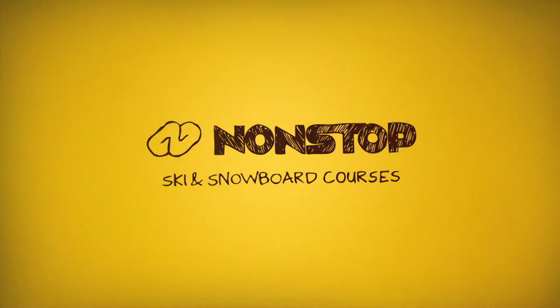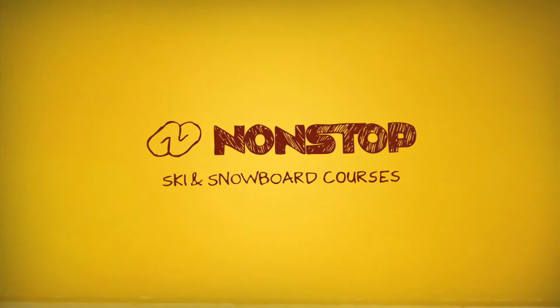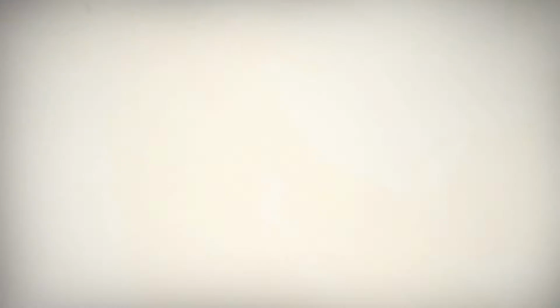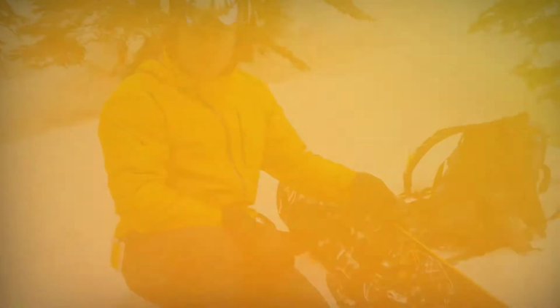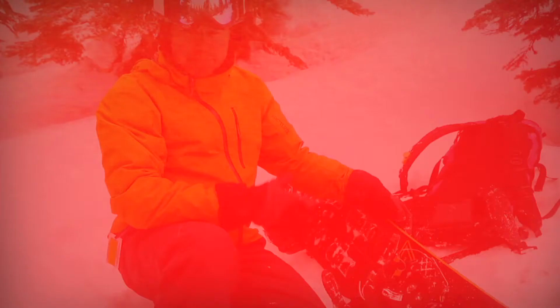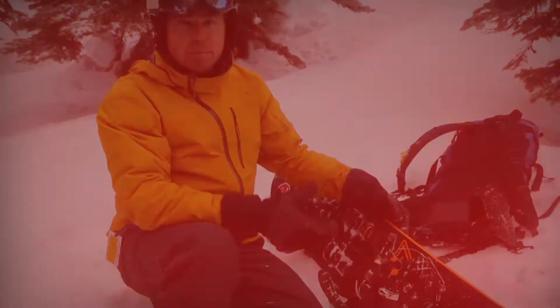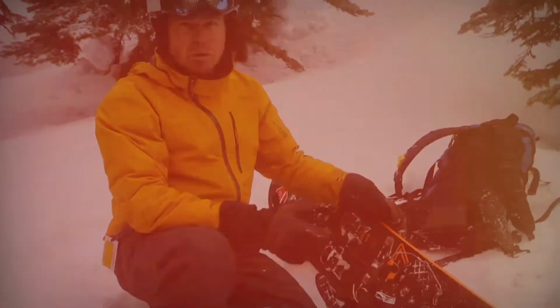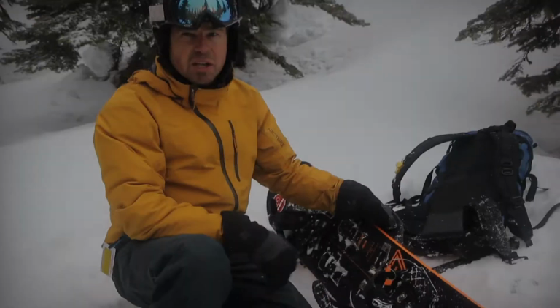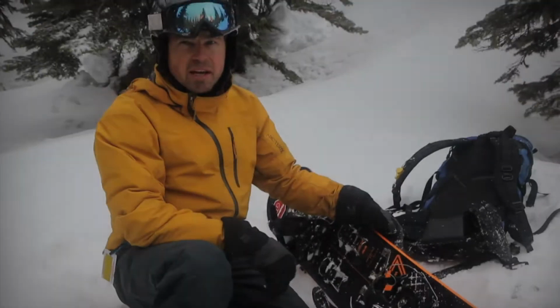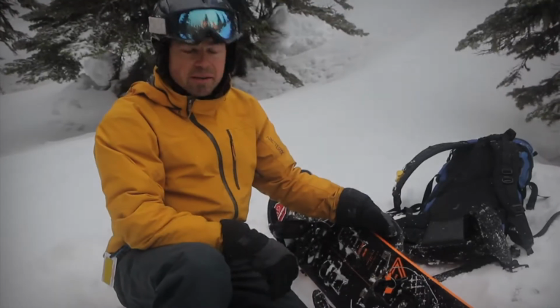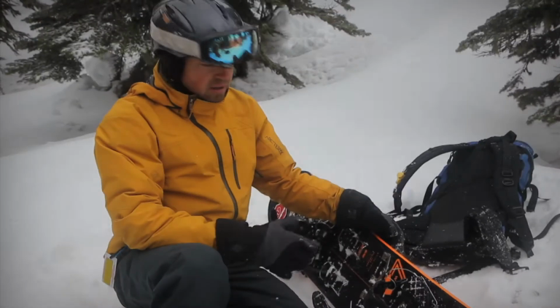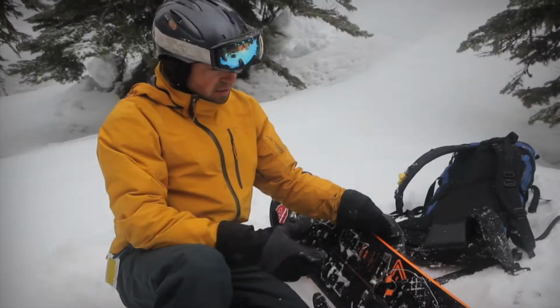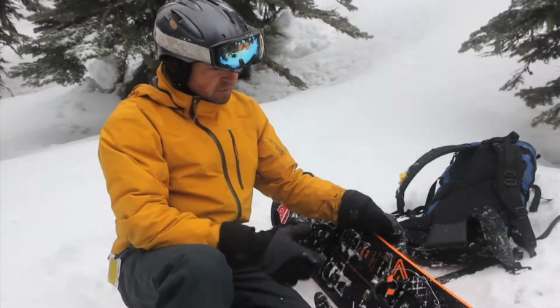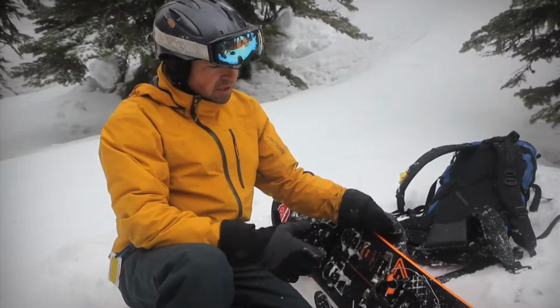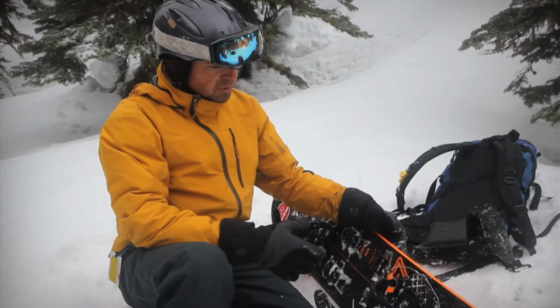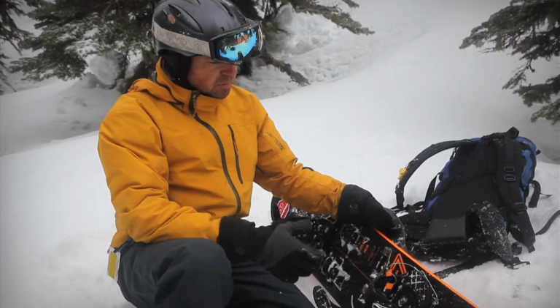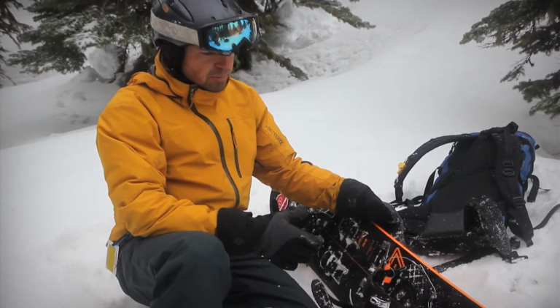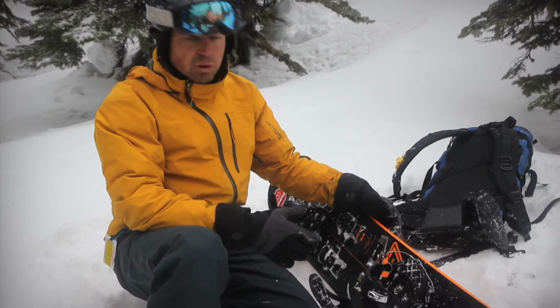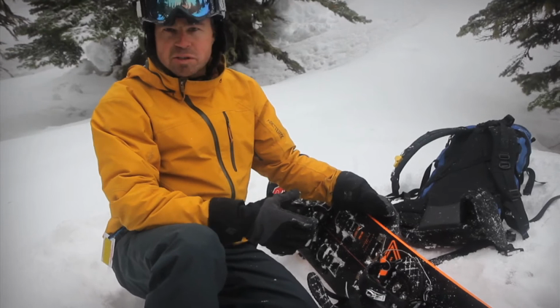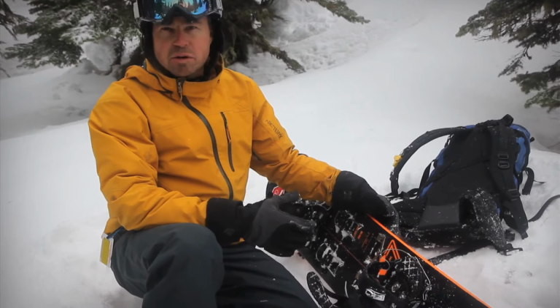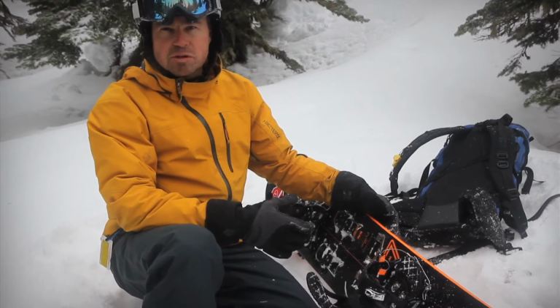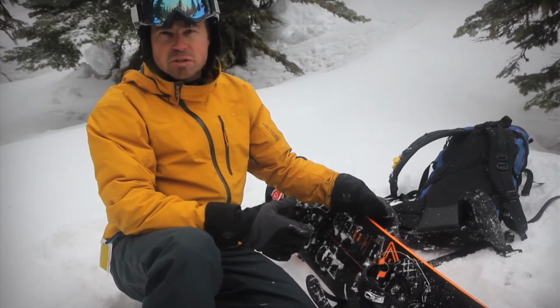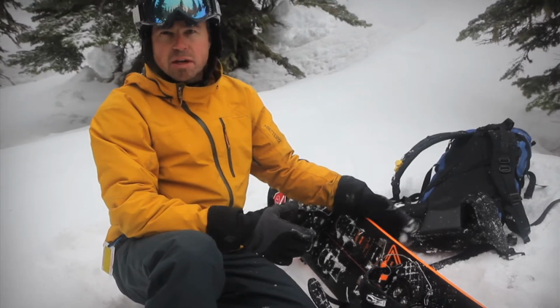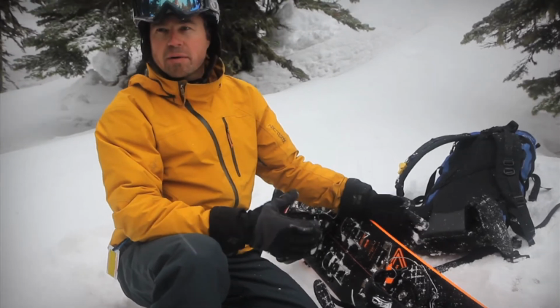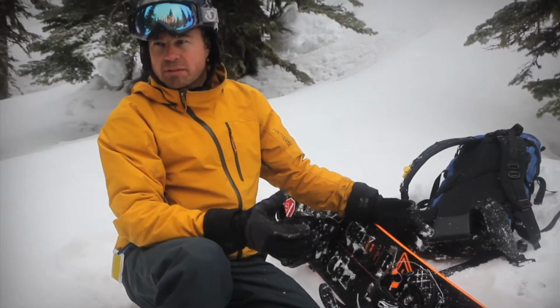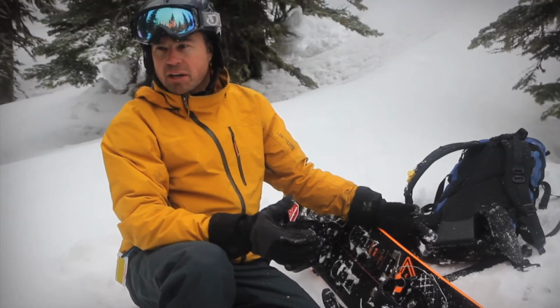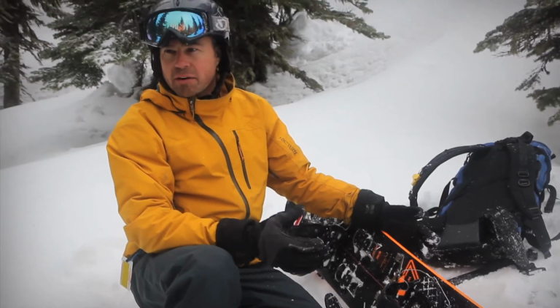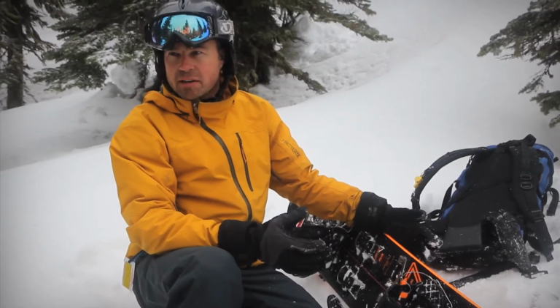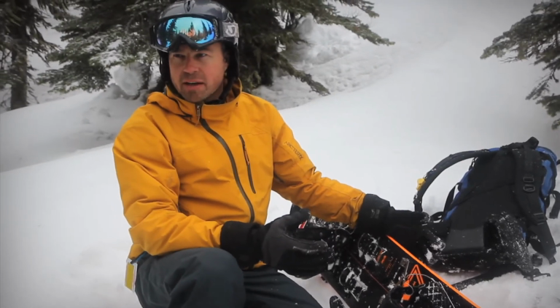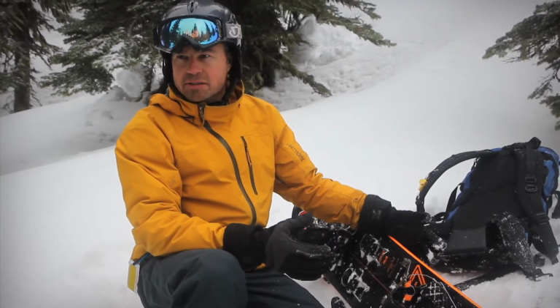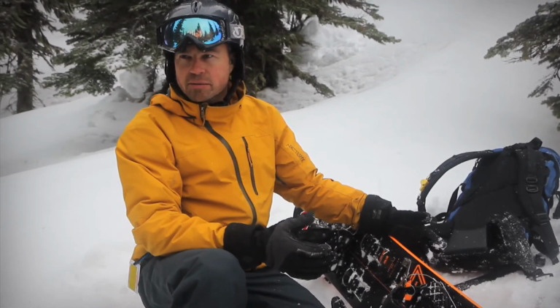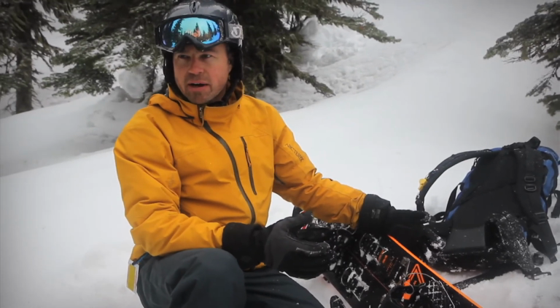I'm on a split board today. The advantage of the split board over snowshoes is I don't have to carry anything extra around.